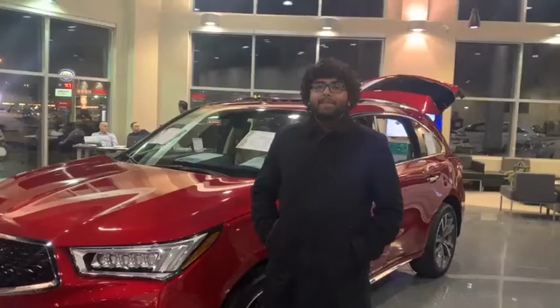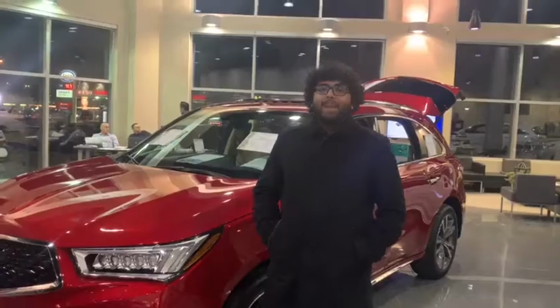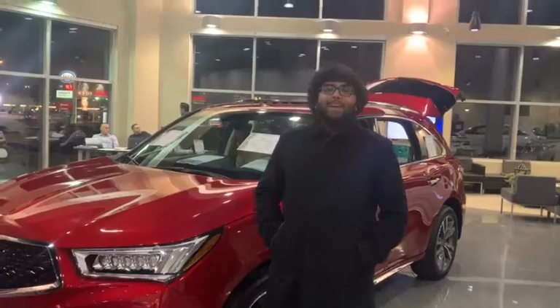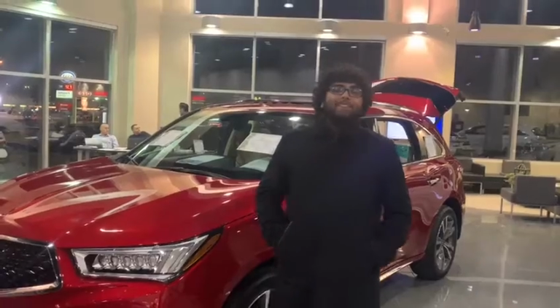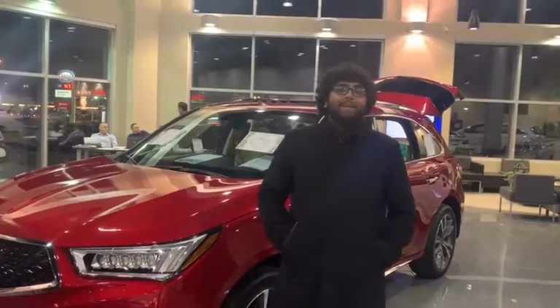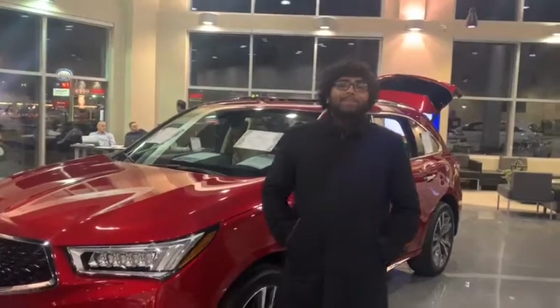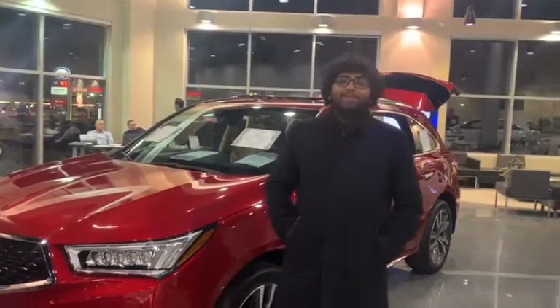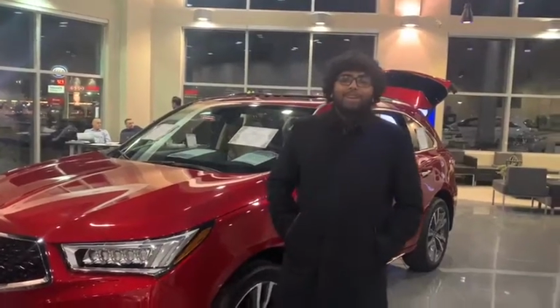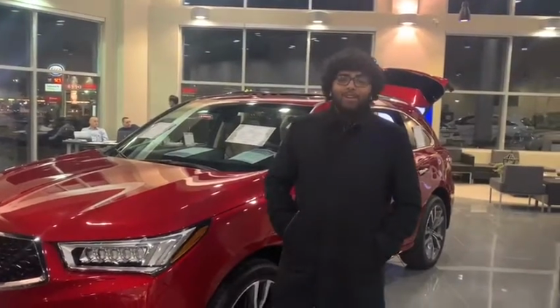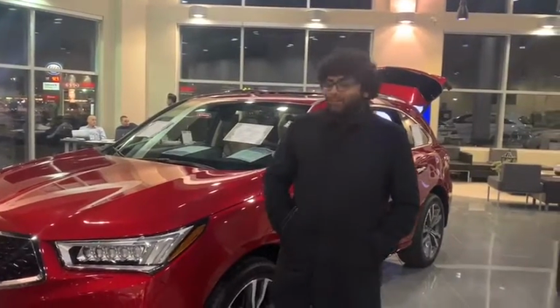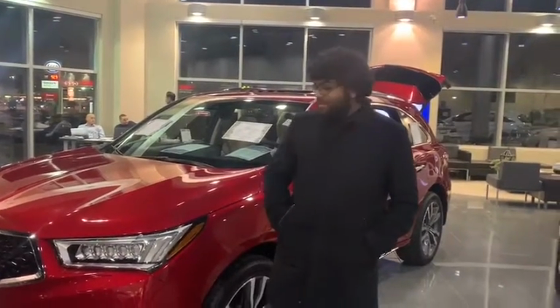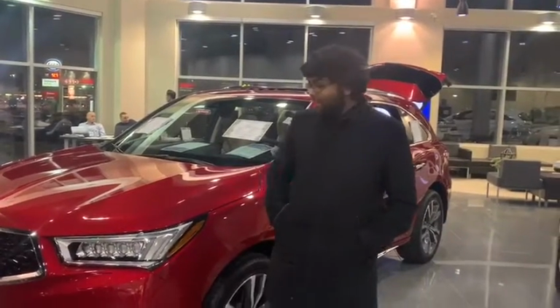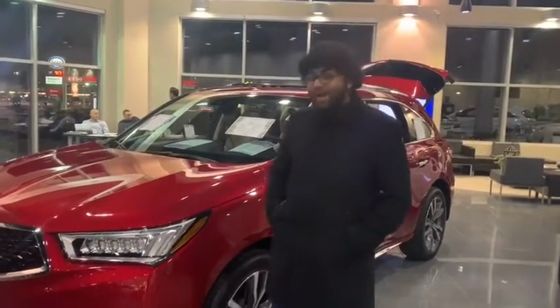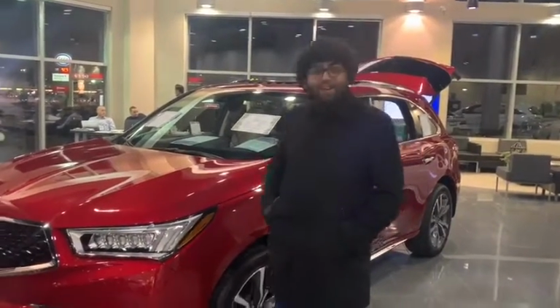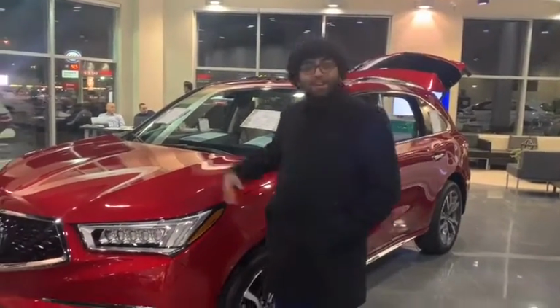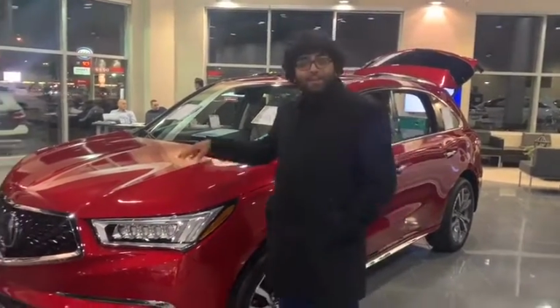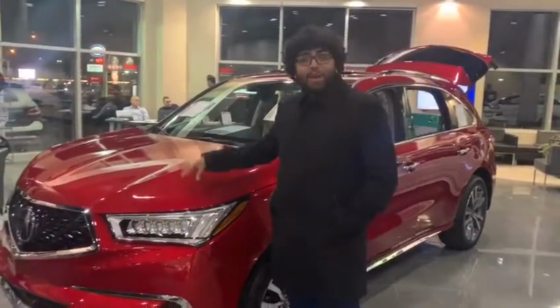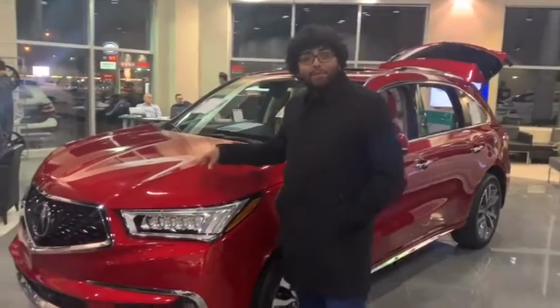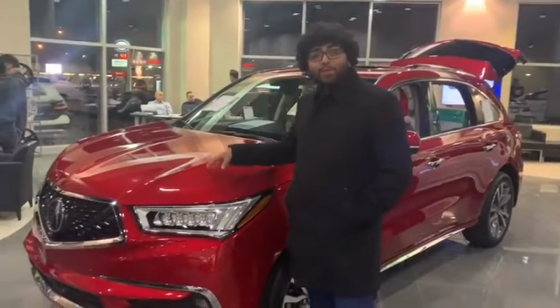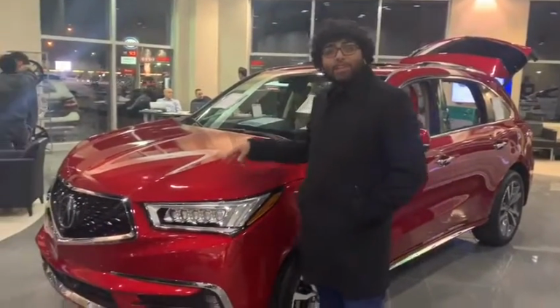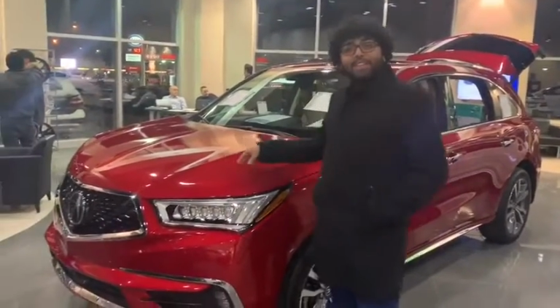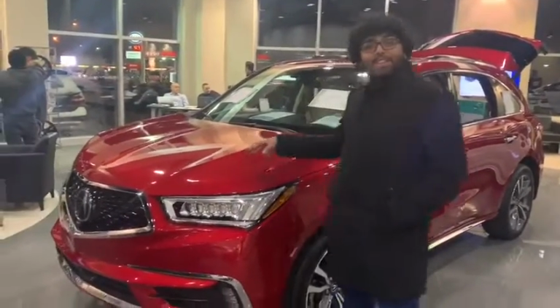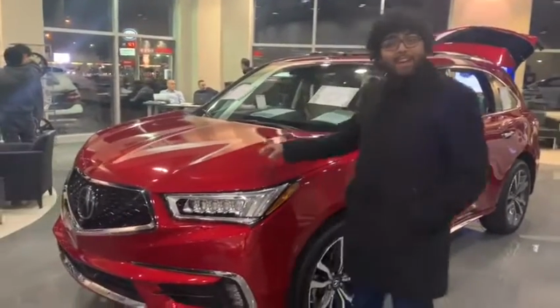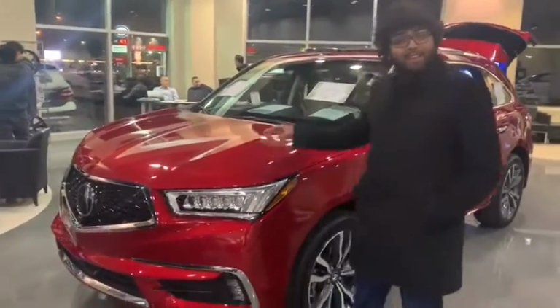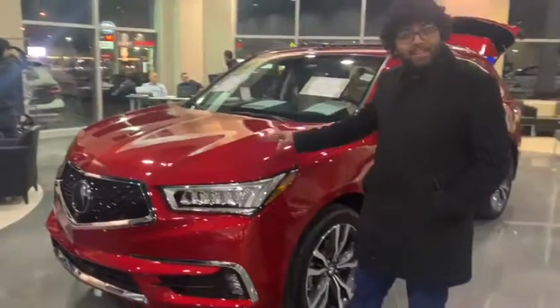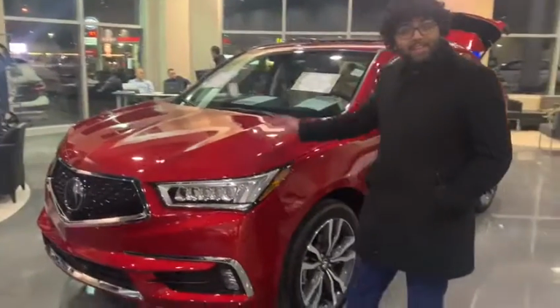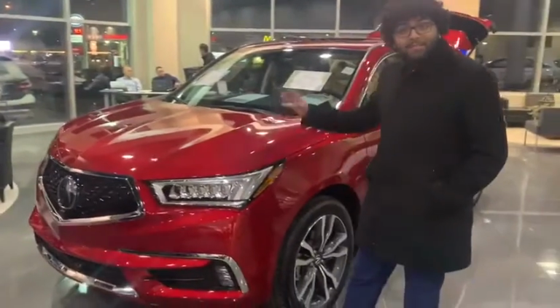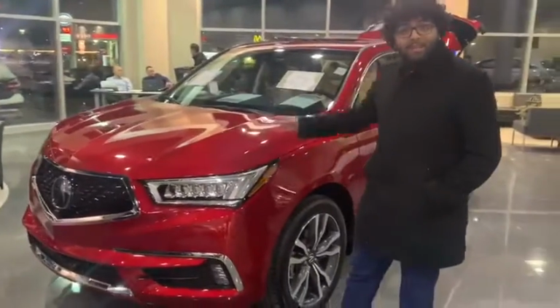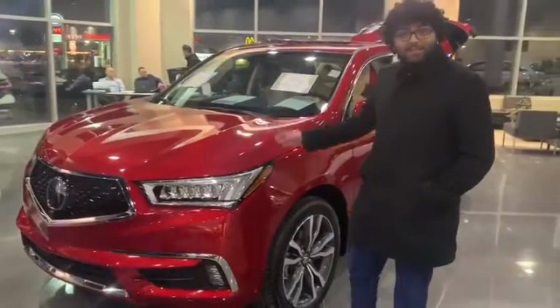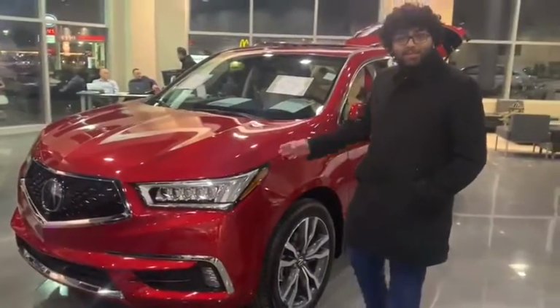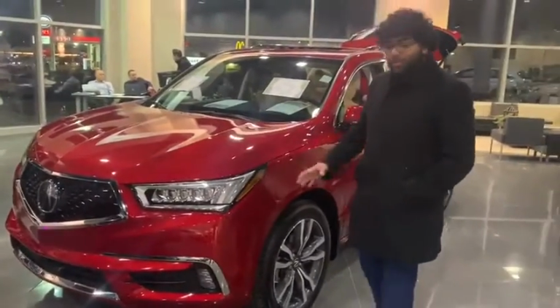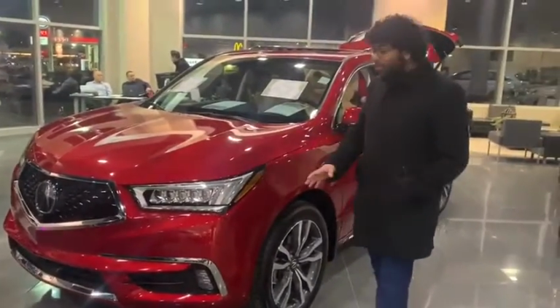Hey D man, this is Cine Connick from Selfie Ackroyd here. We have a 2019 Elite MDX to show you.